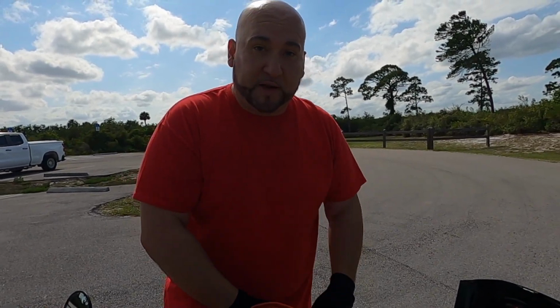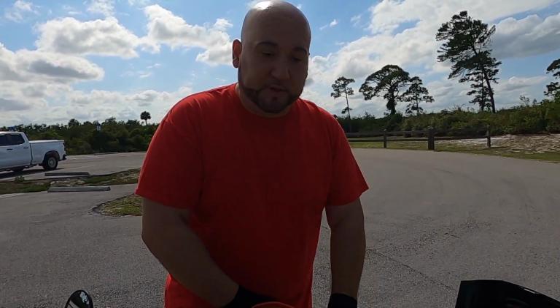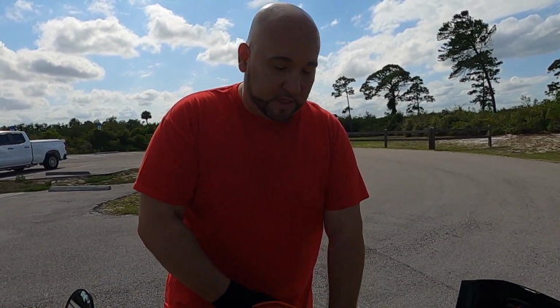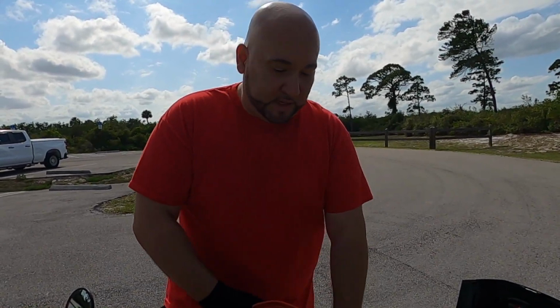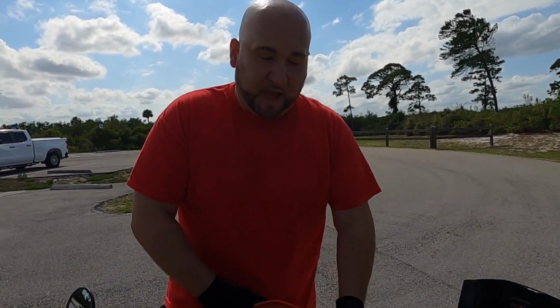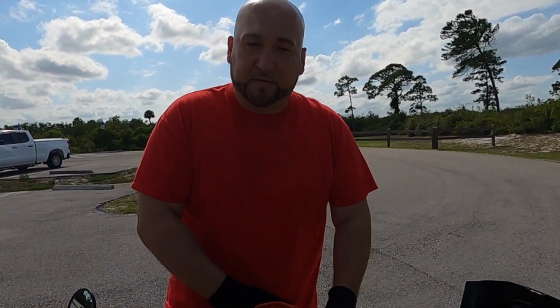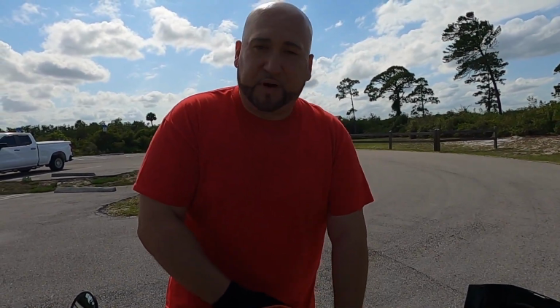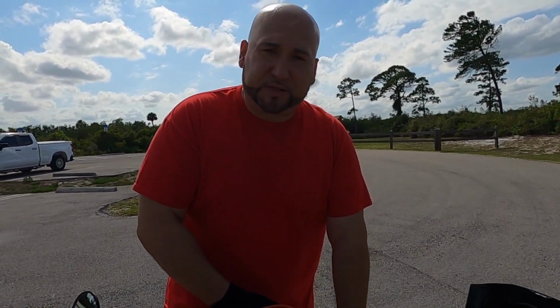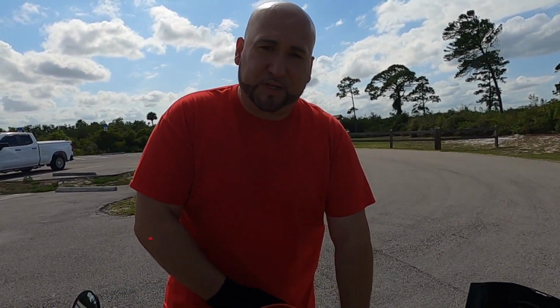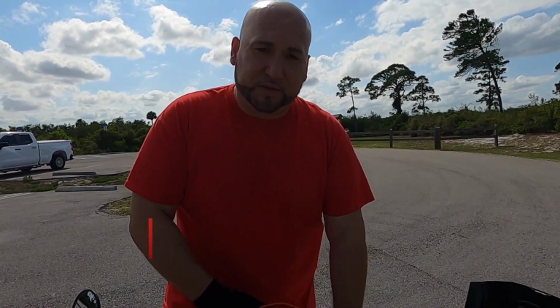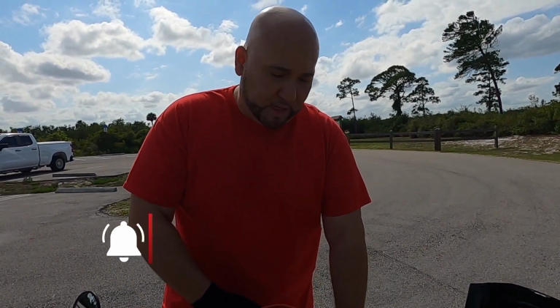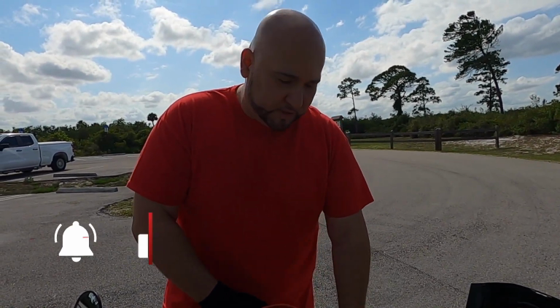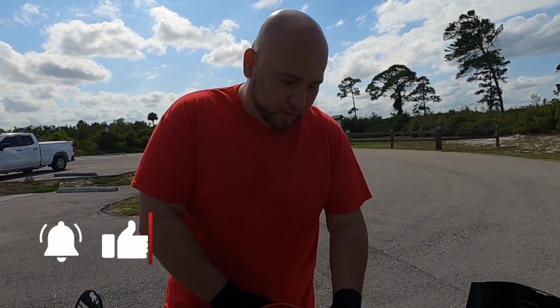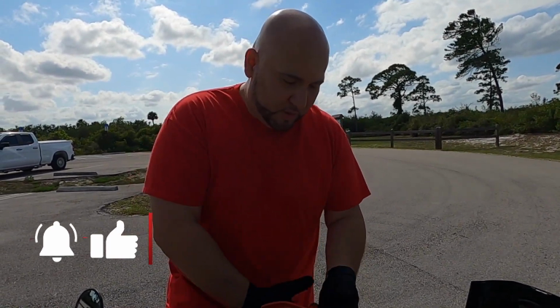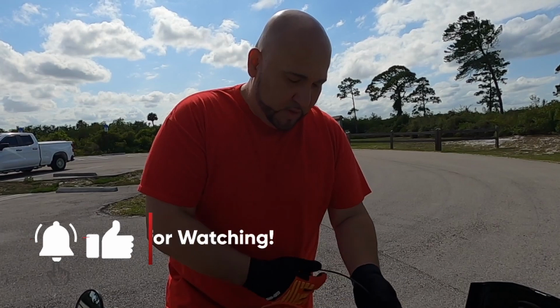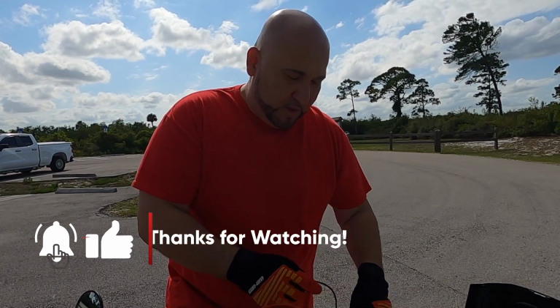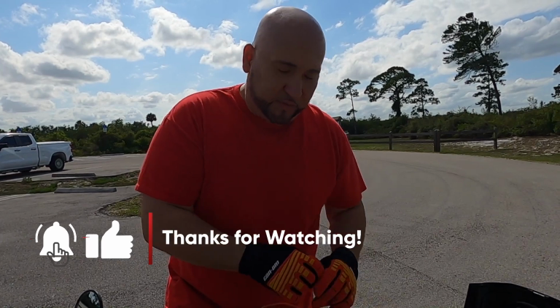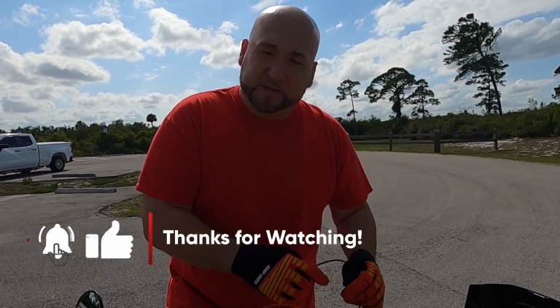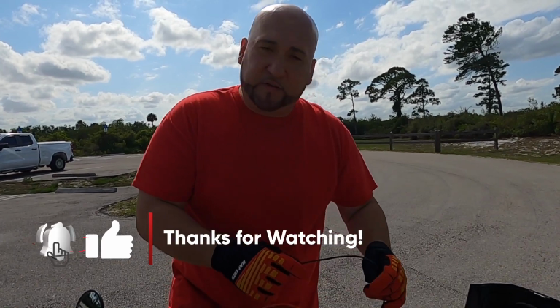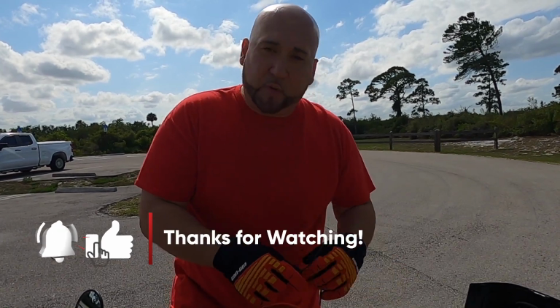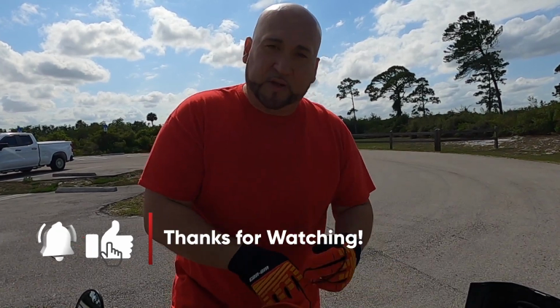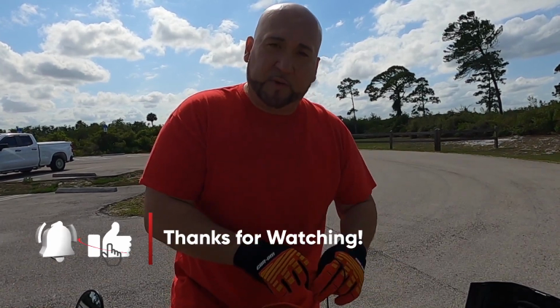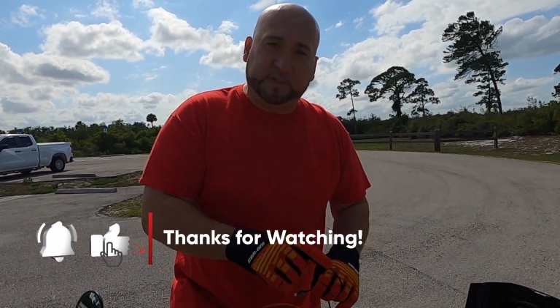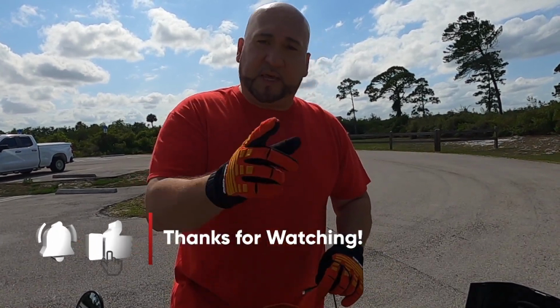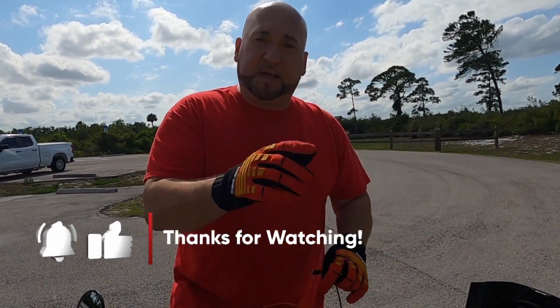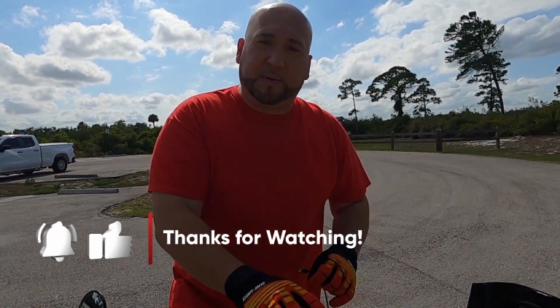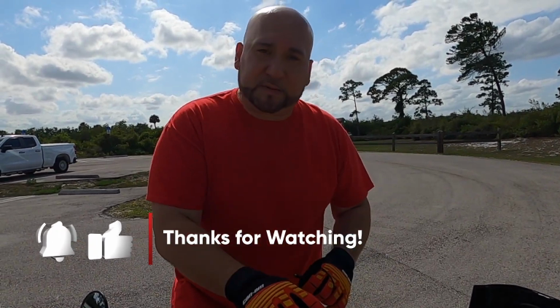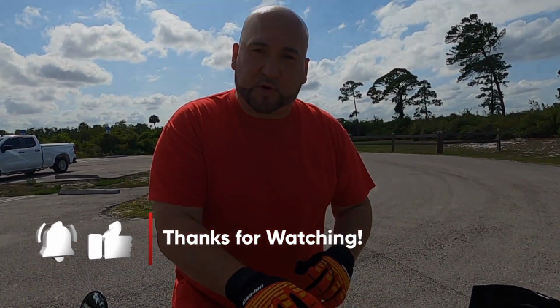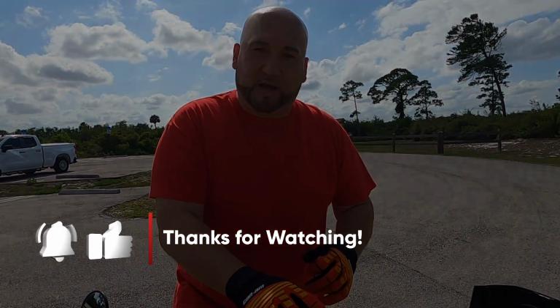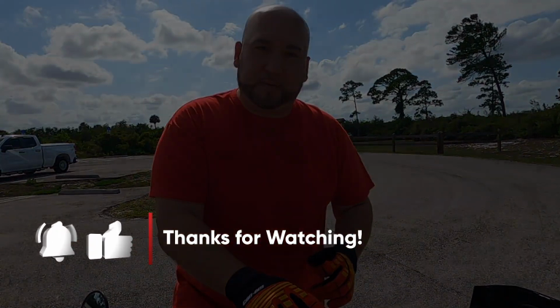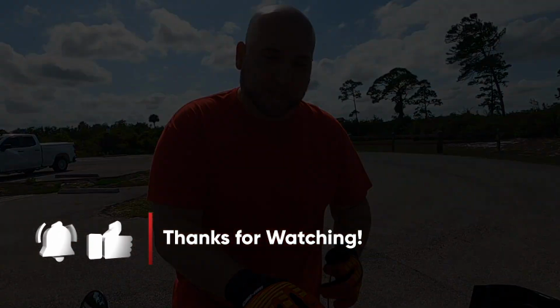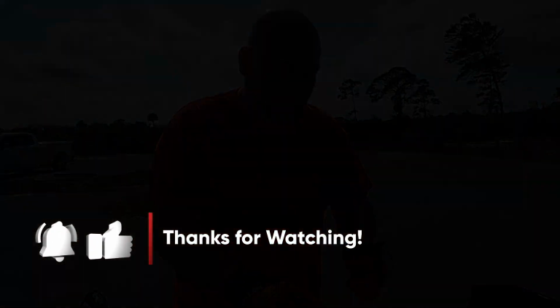That's the way I charge my batteries and I haven't run into an issue yet. If you found that informative, please like, comment, and subscribe. Thank you.